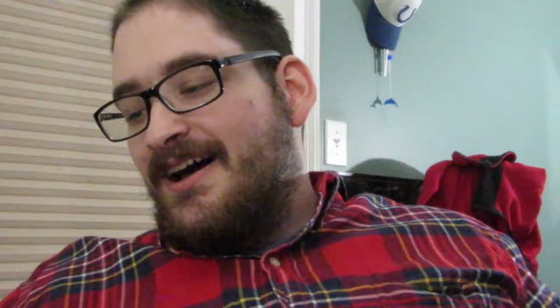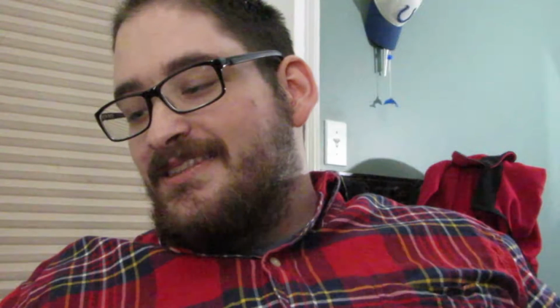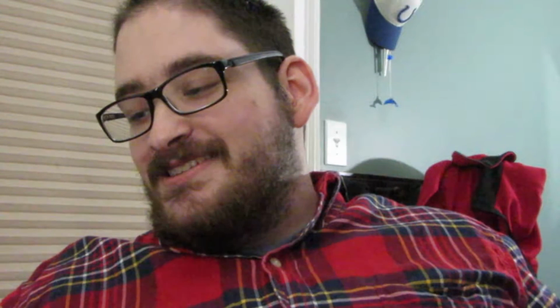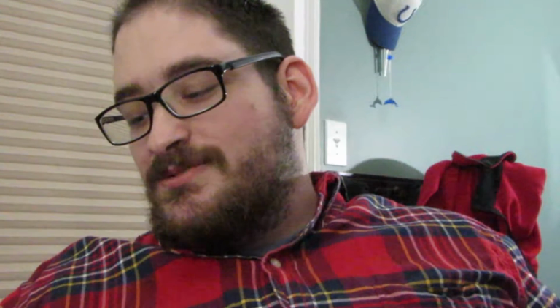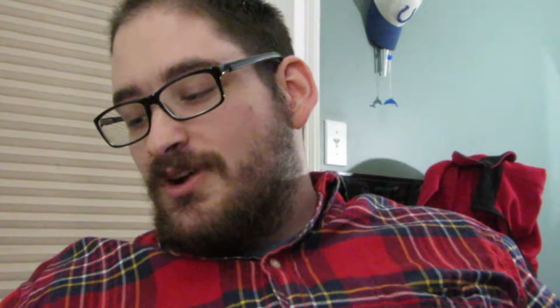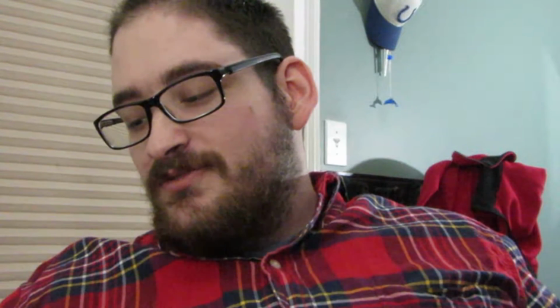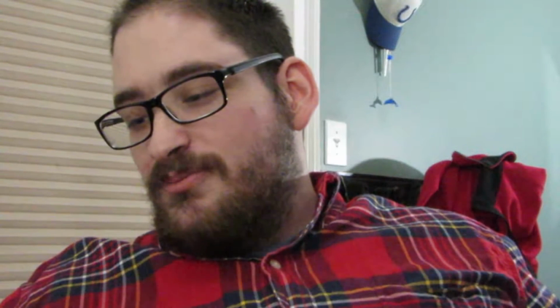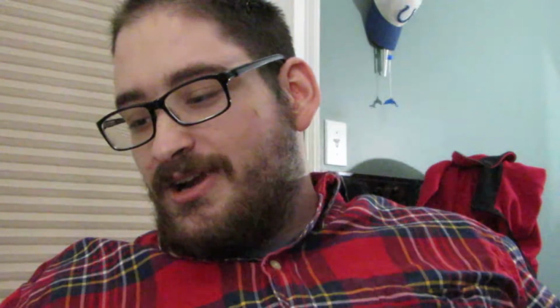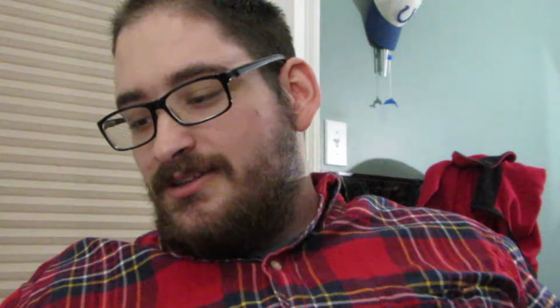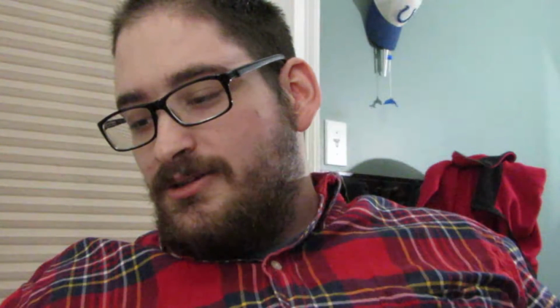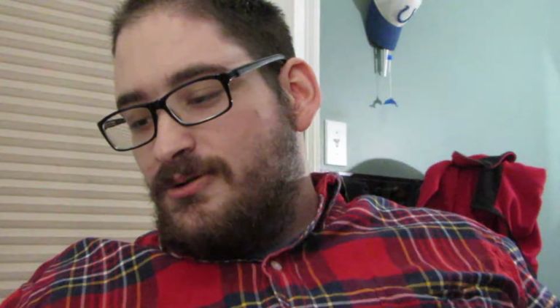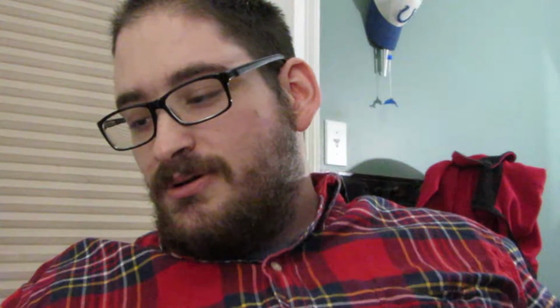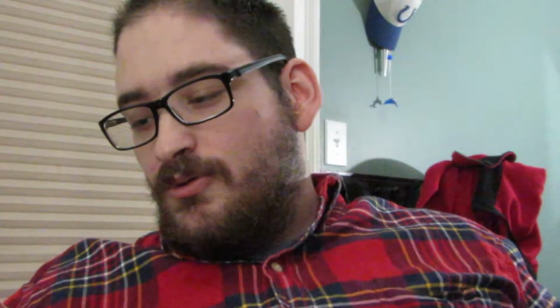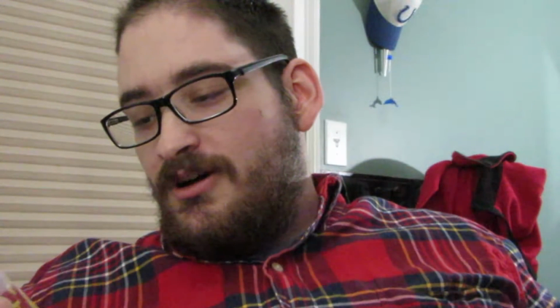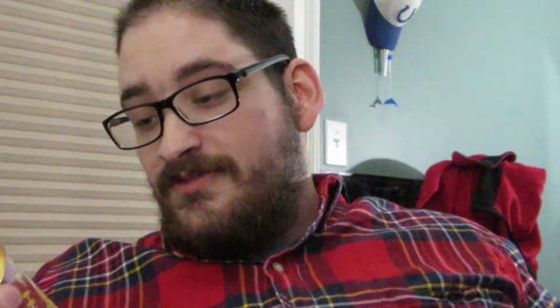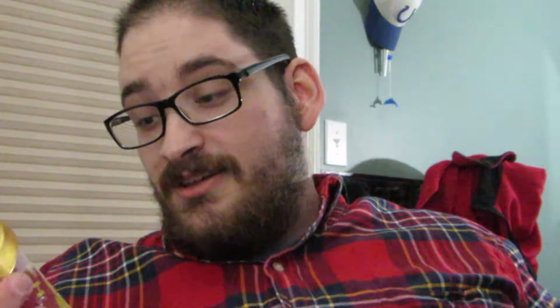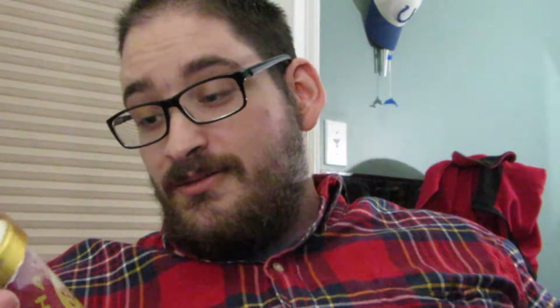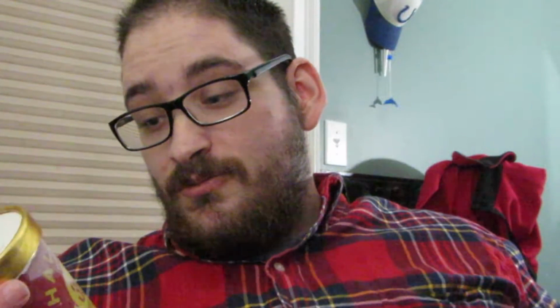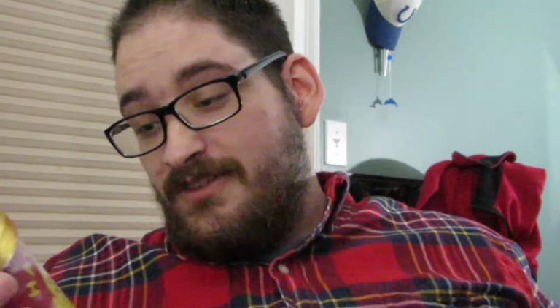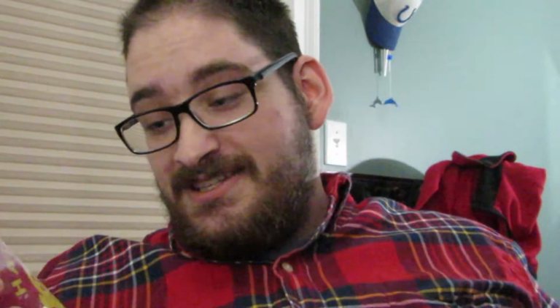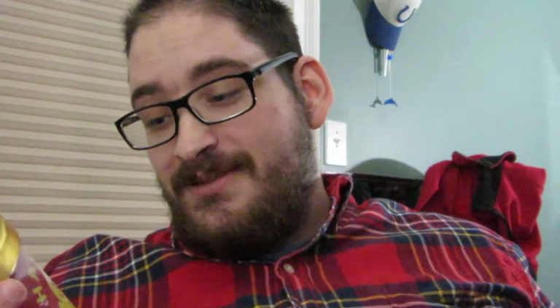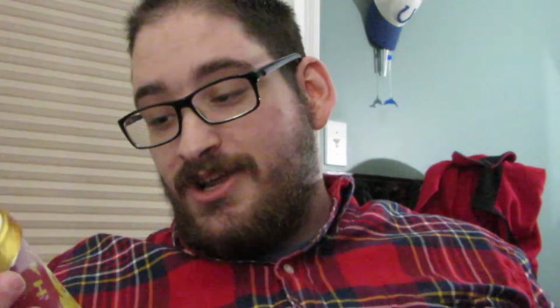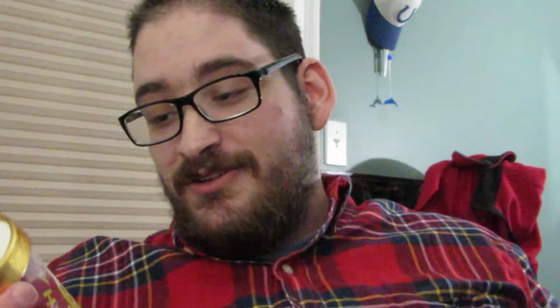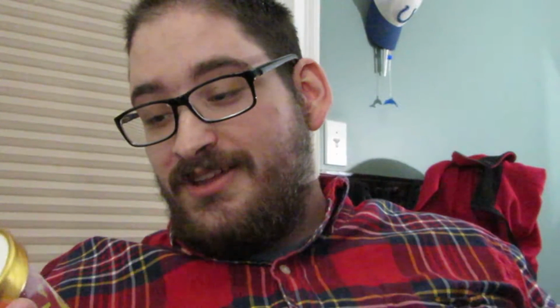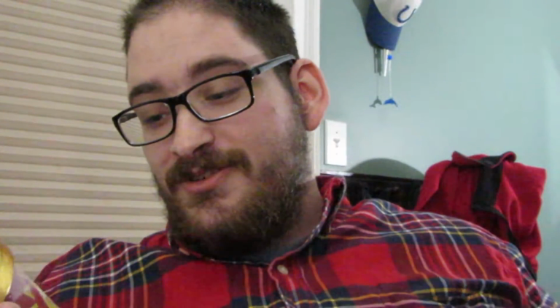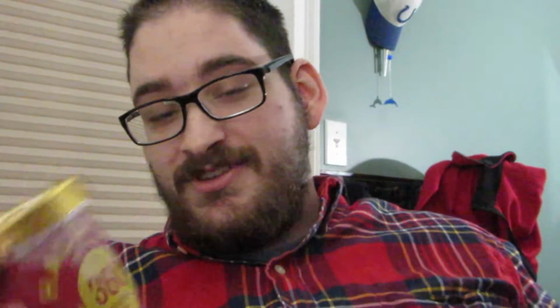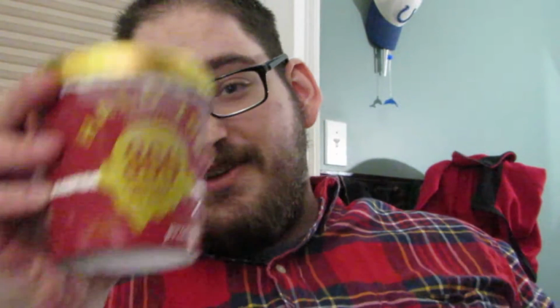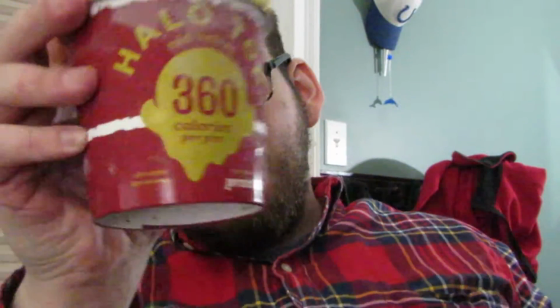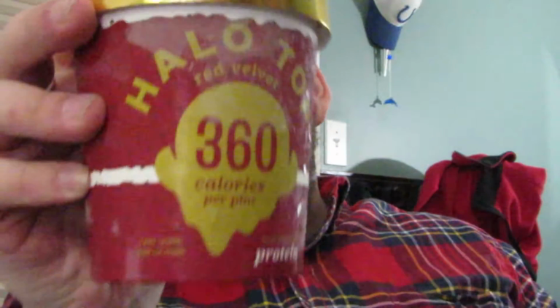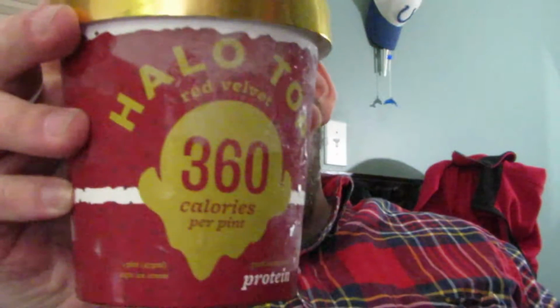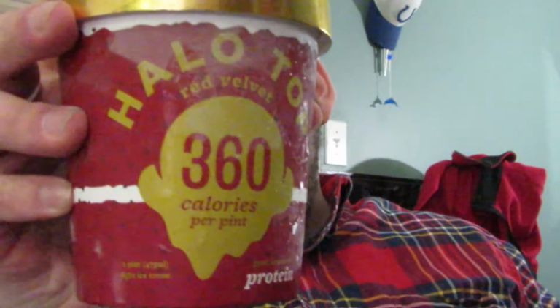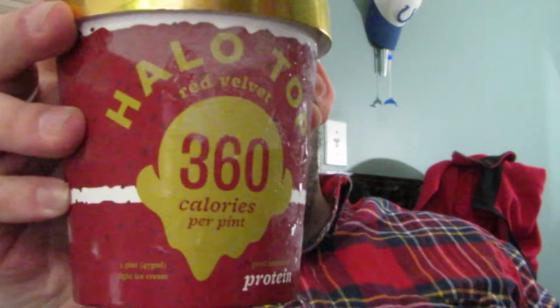This is one of the brand new — one of the 10 brand new flavors of Halo Top ice cream.